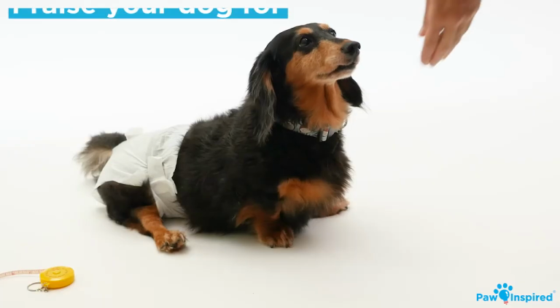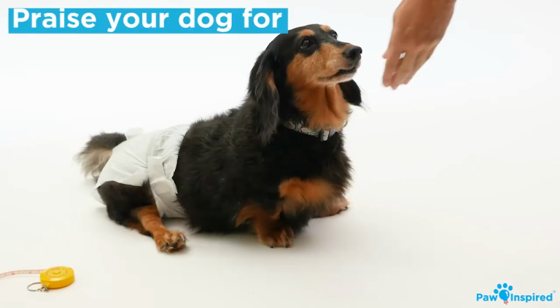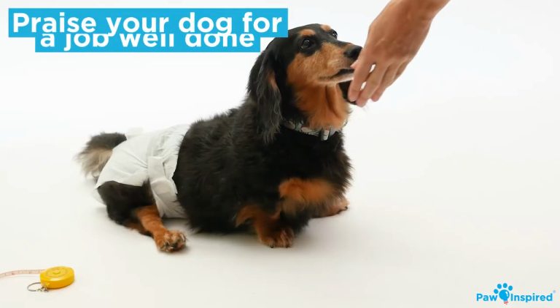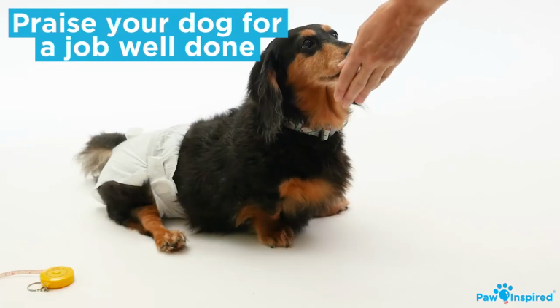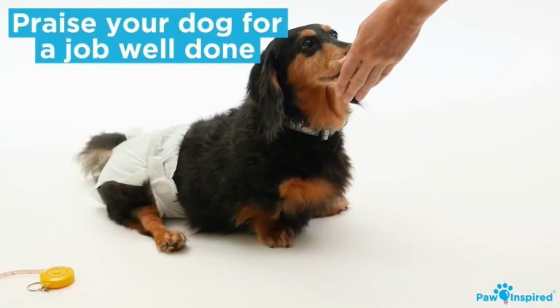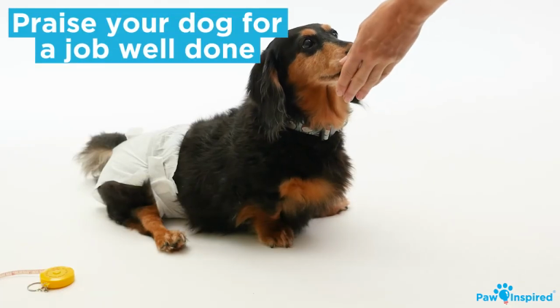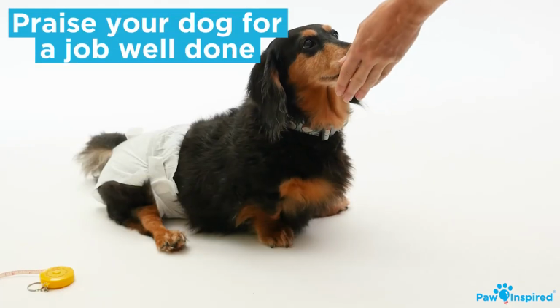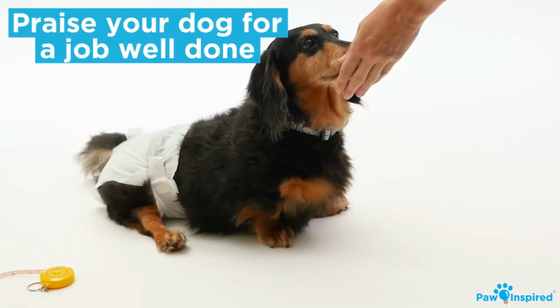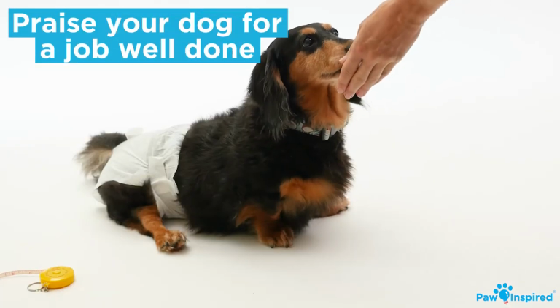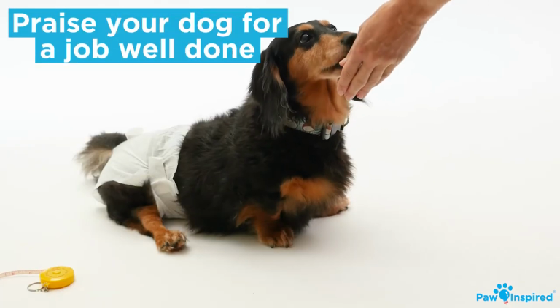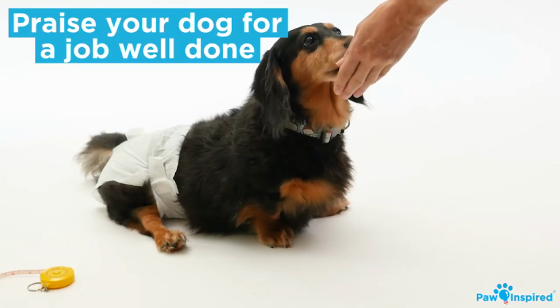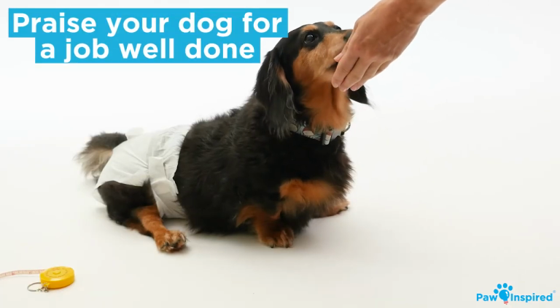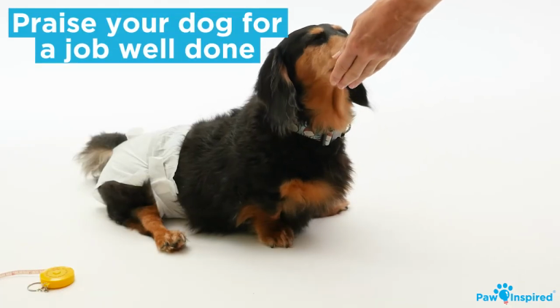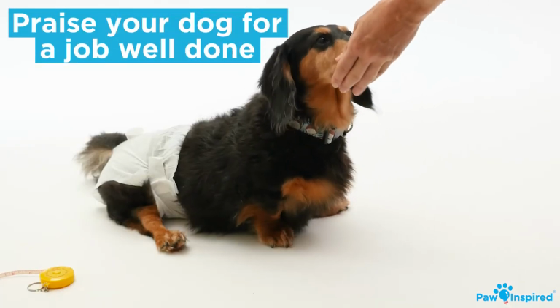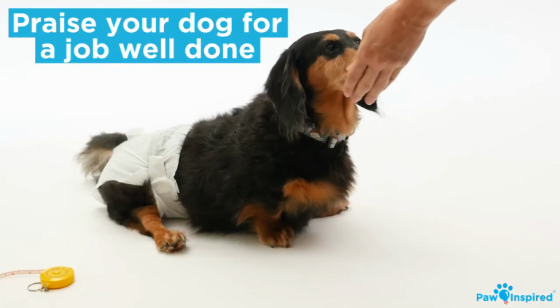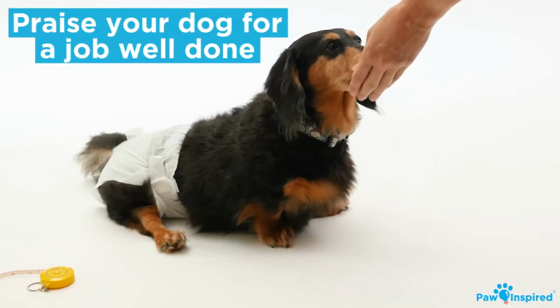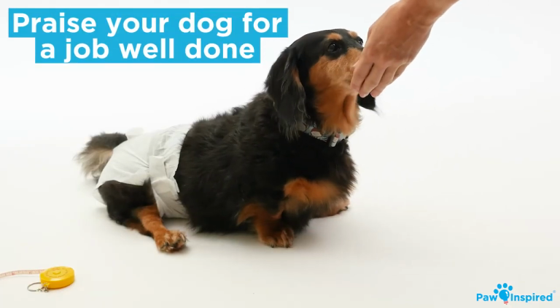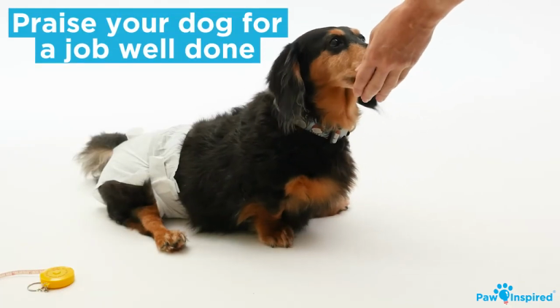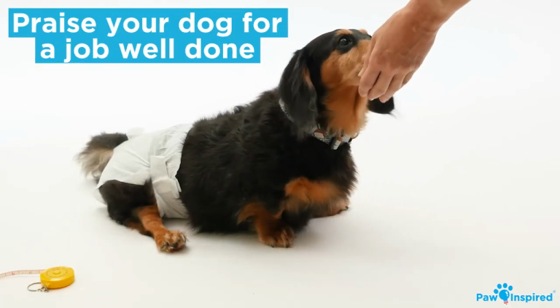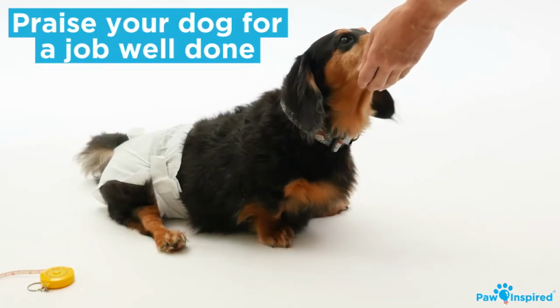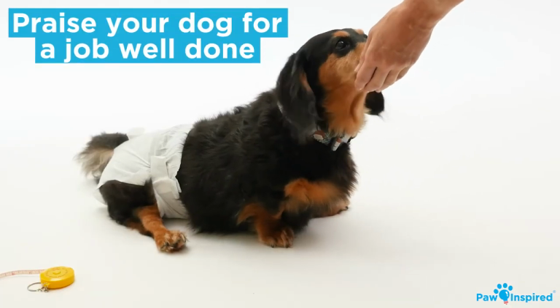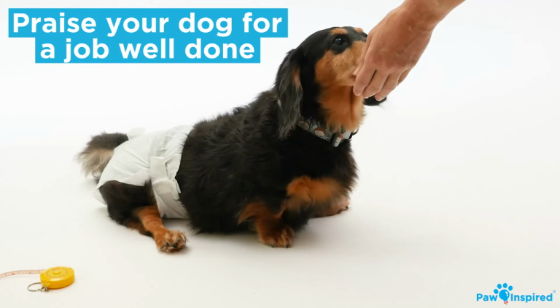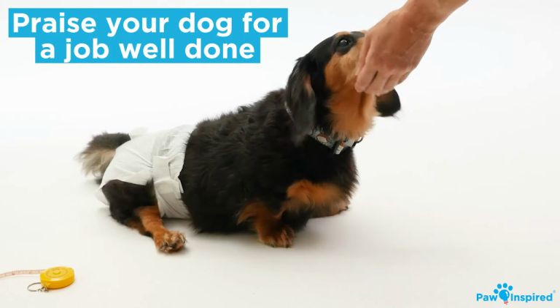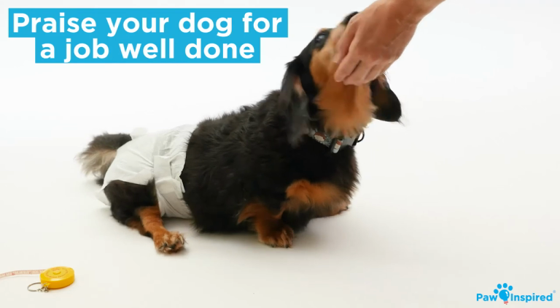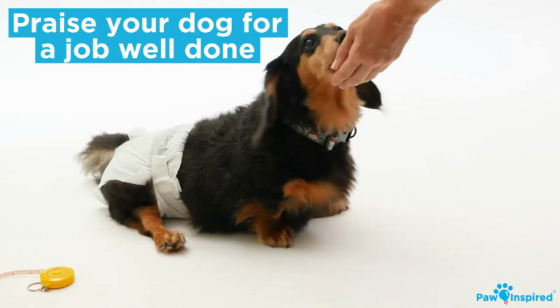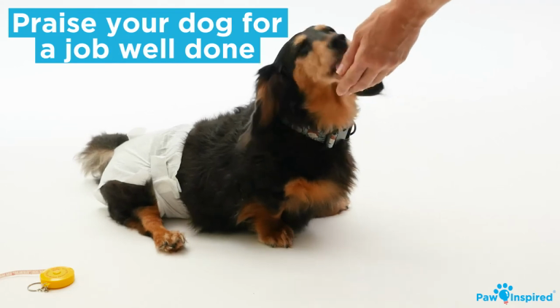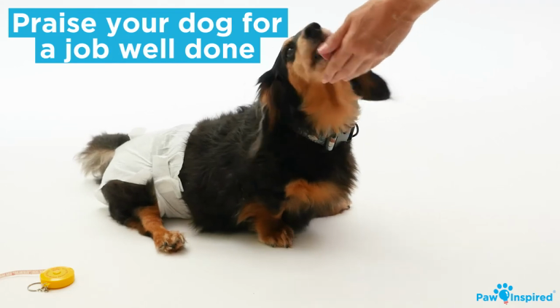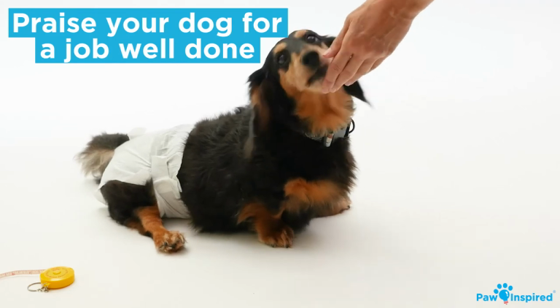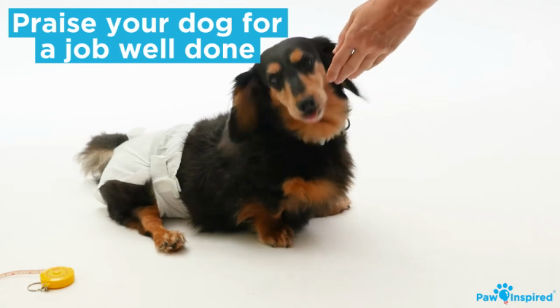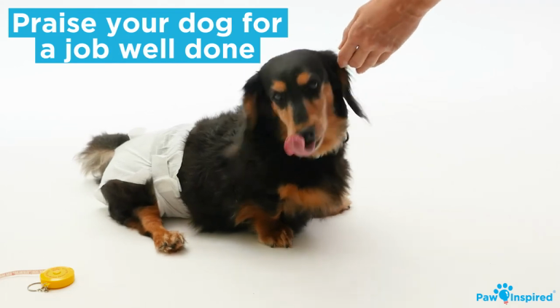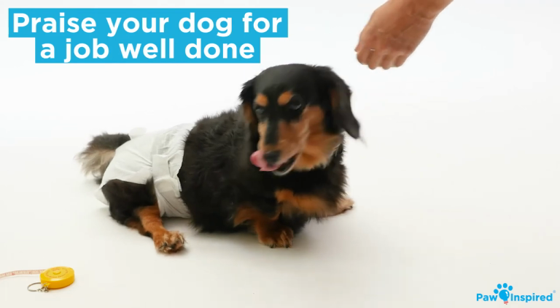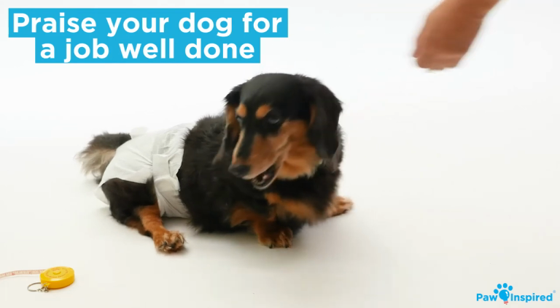Make sure to praise your dog and give them a treat so they have a positive association with this experience.